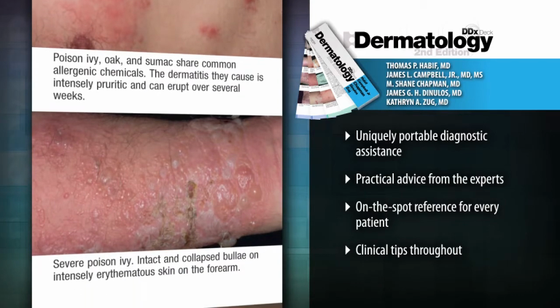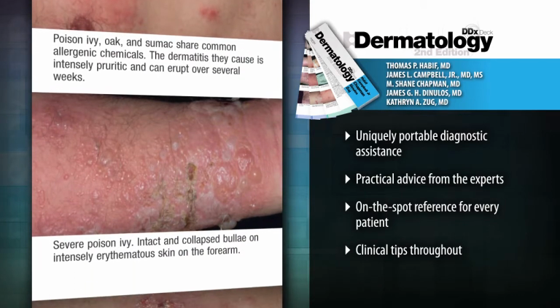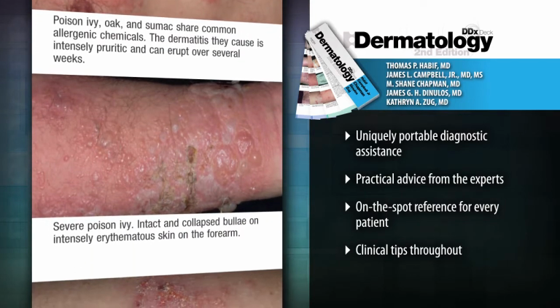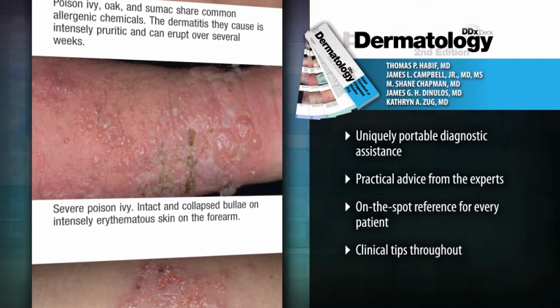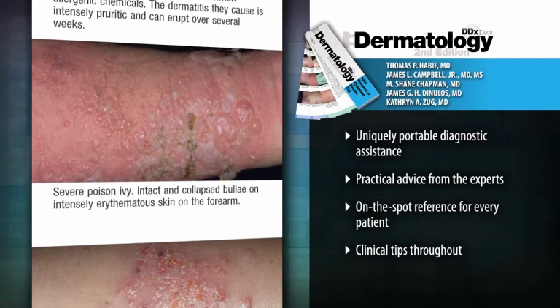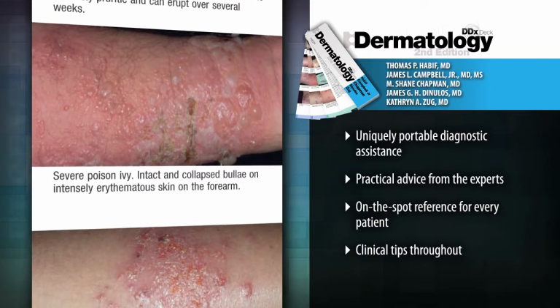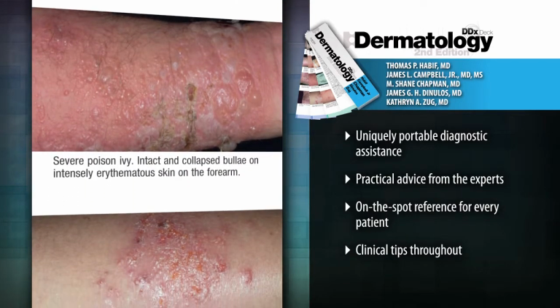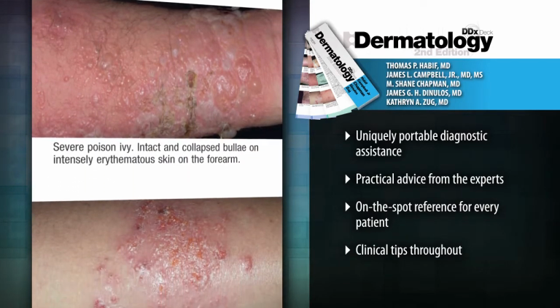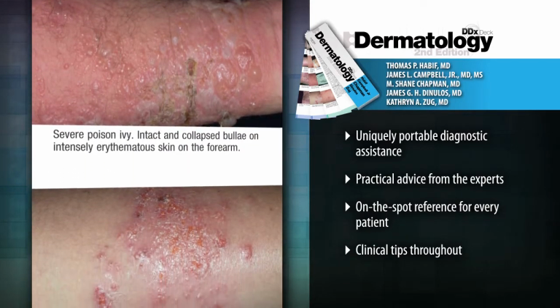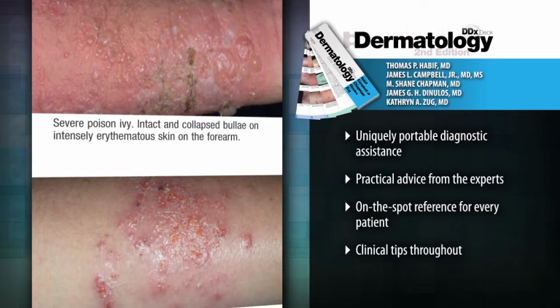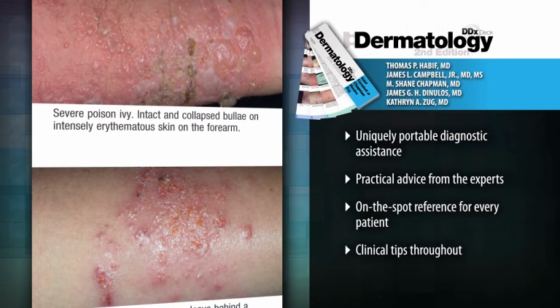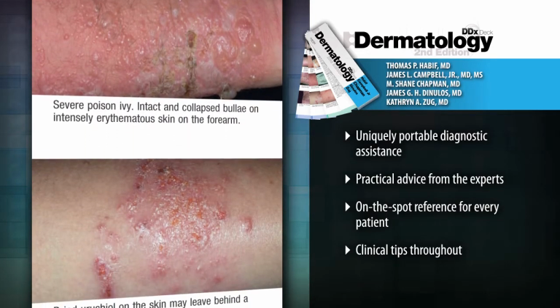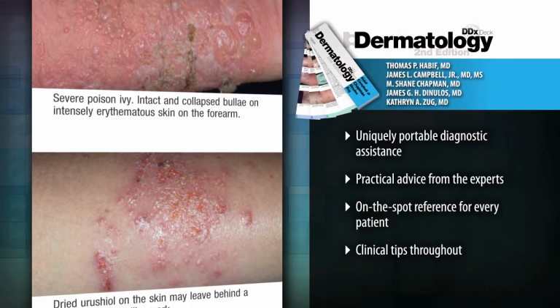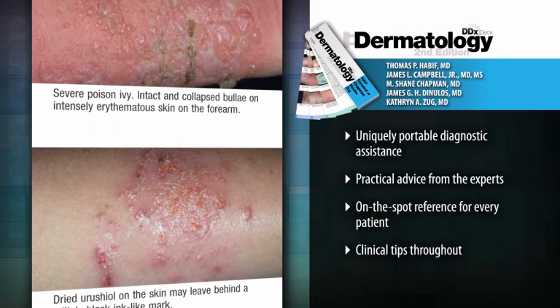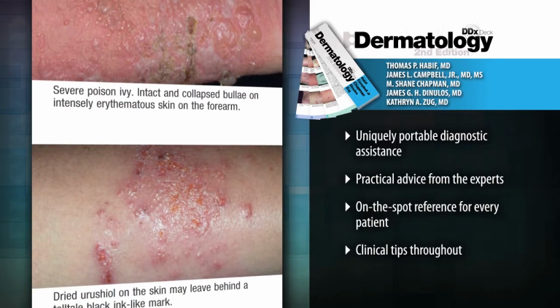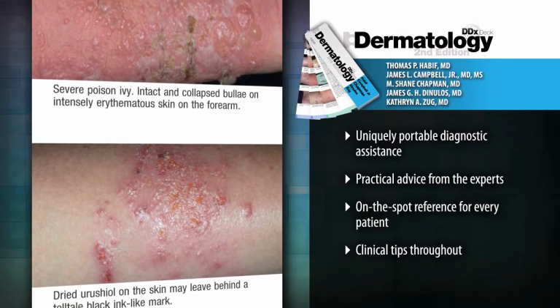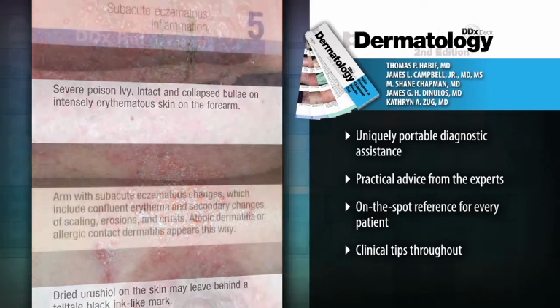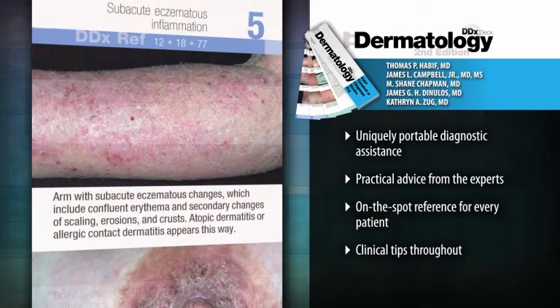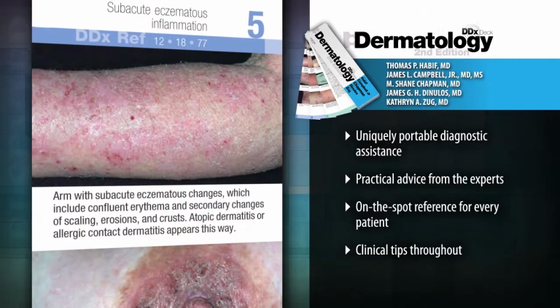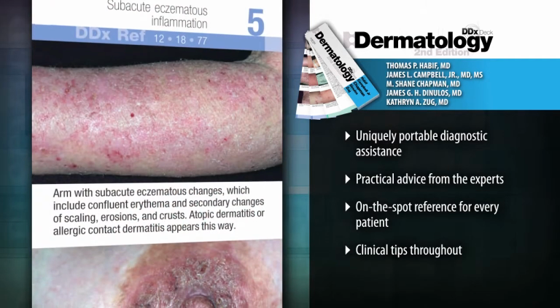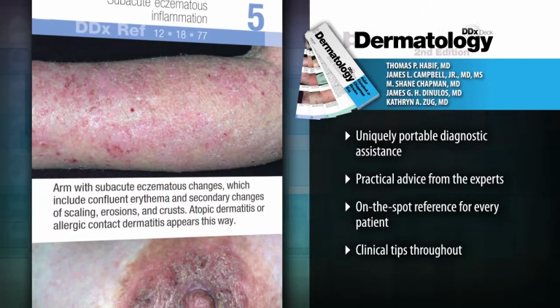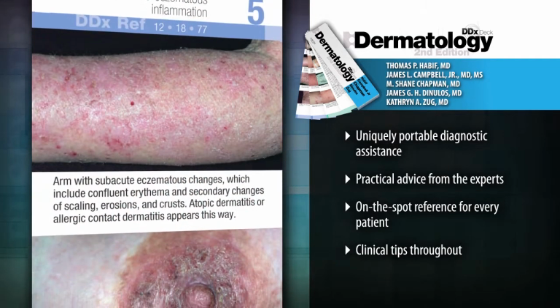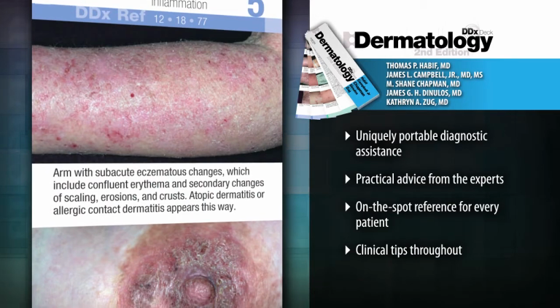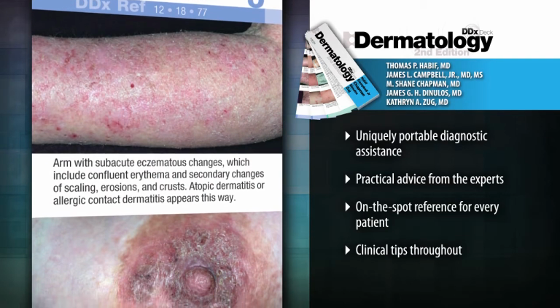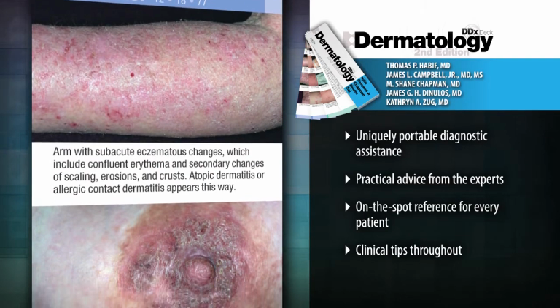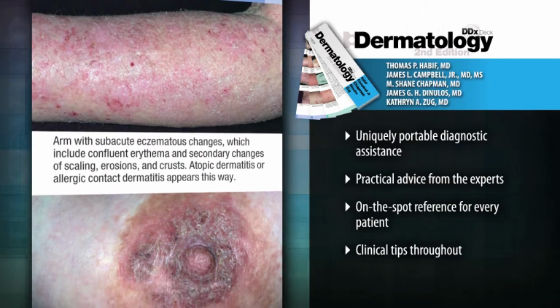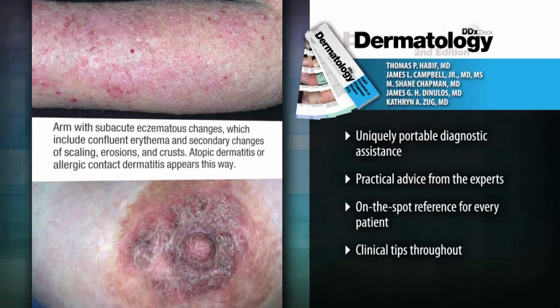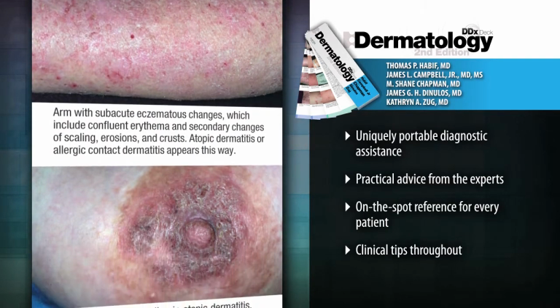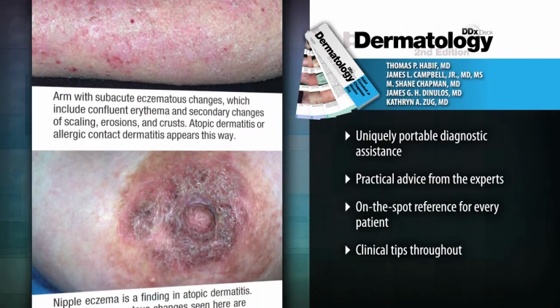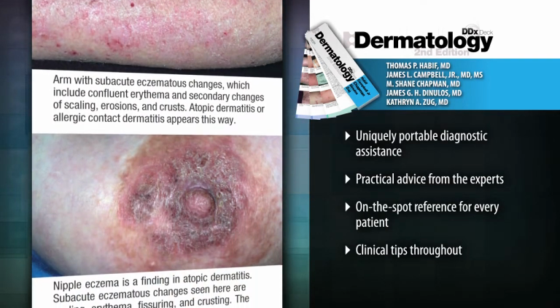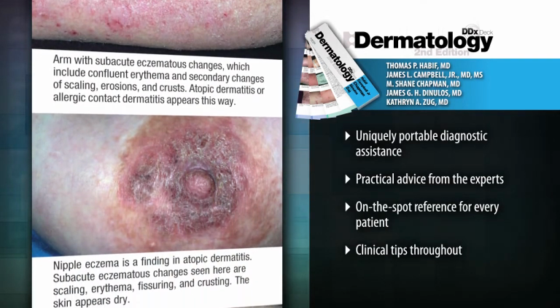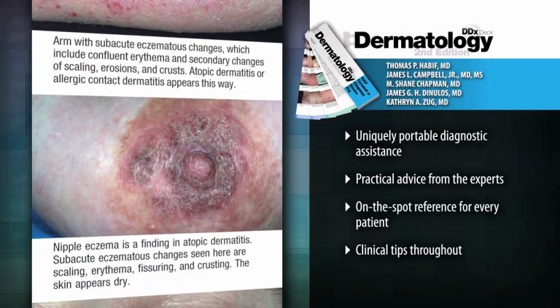Find in-depth coverage of patients with skin of color, including all the fundamentals of acne, eczema, and psoriasis.